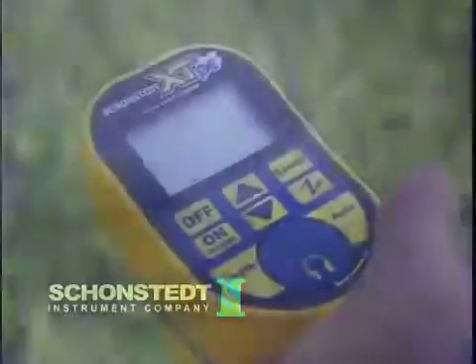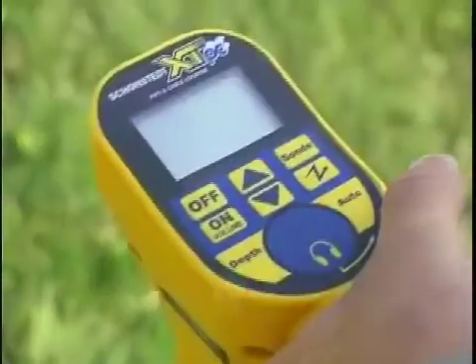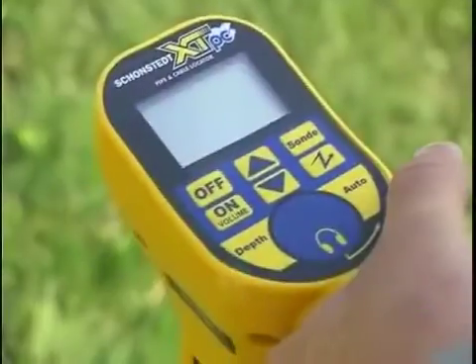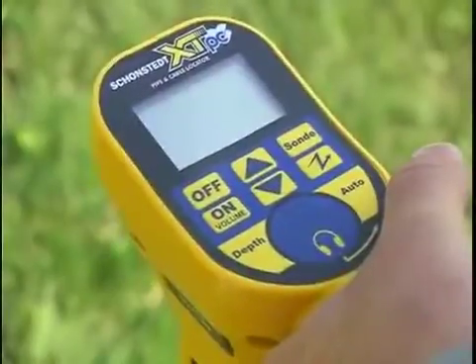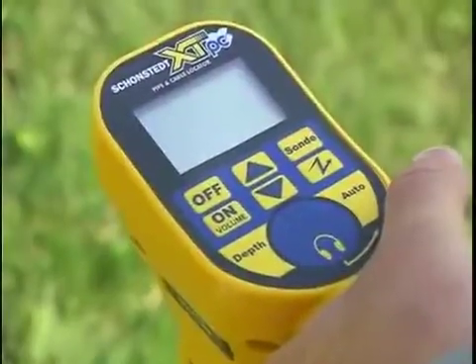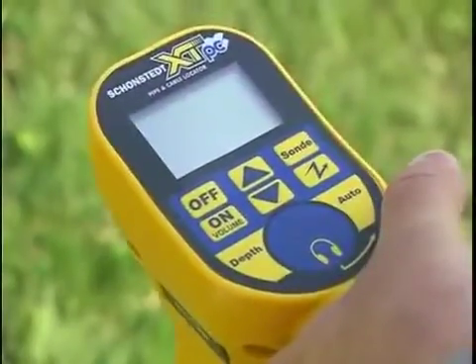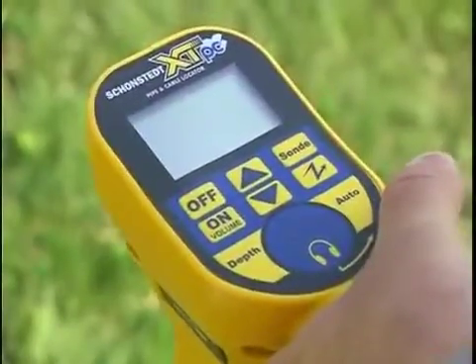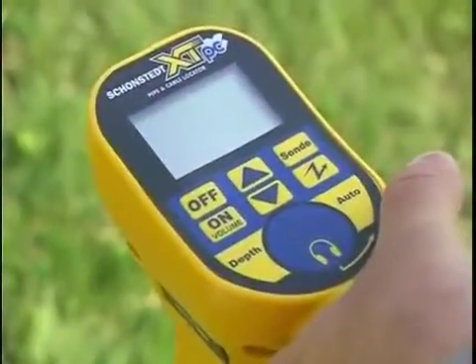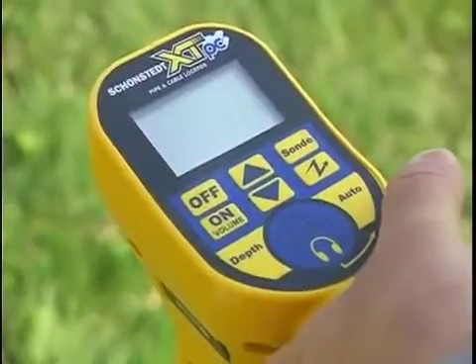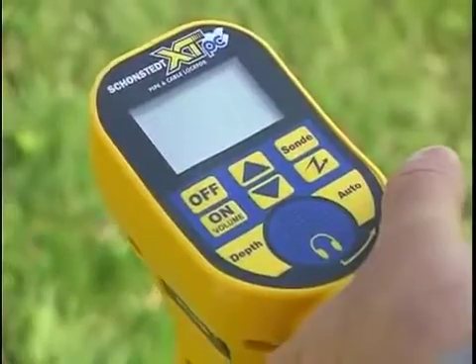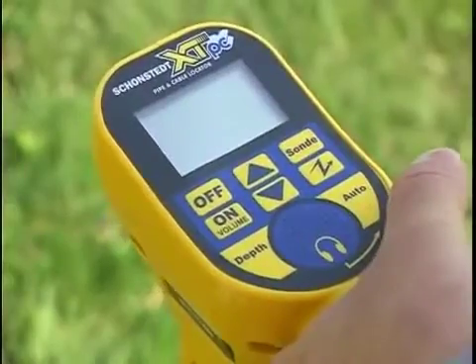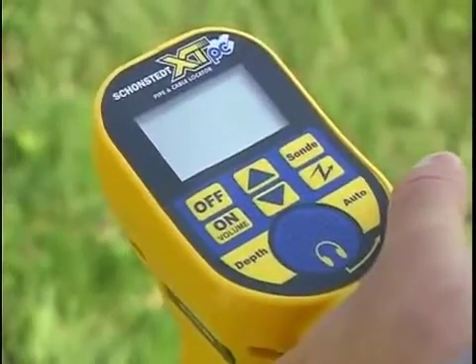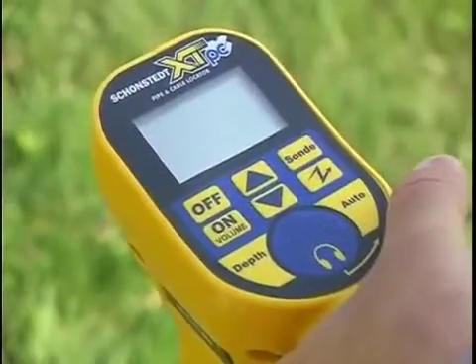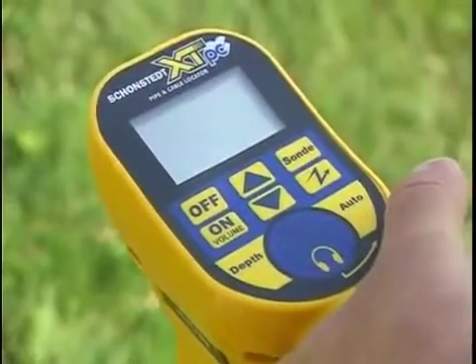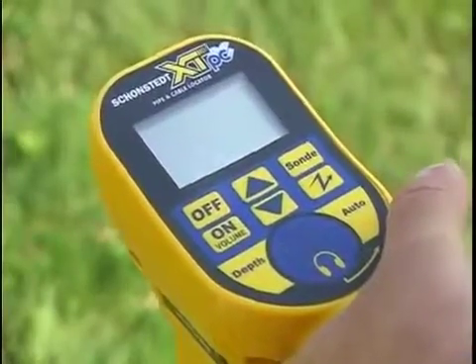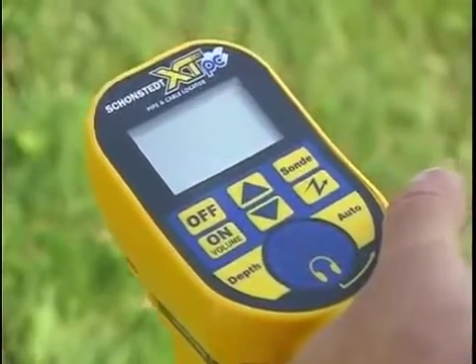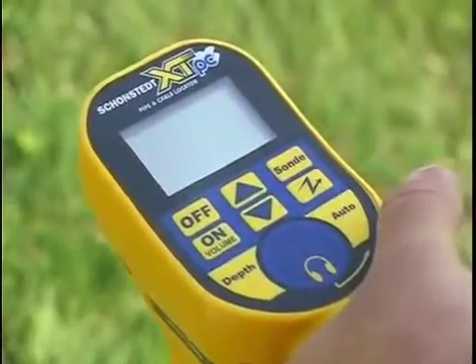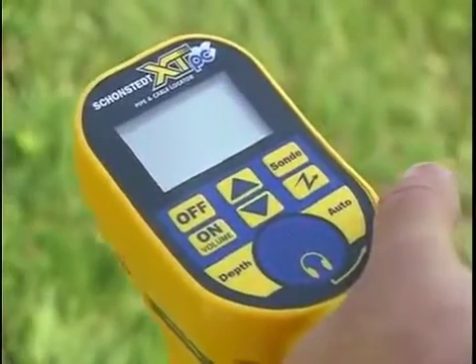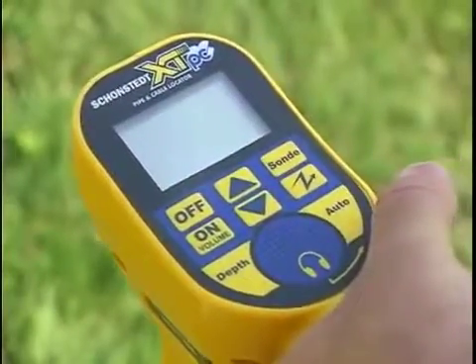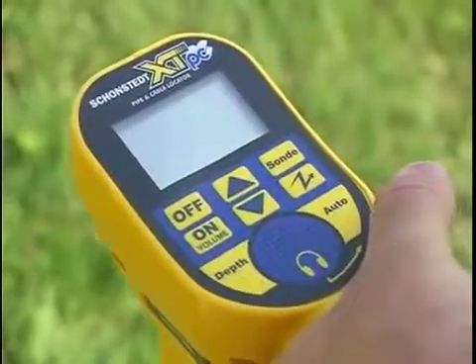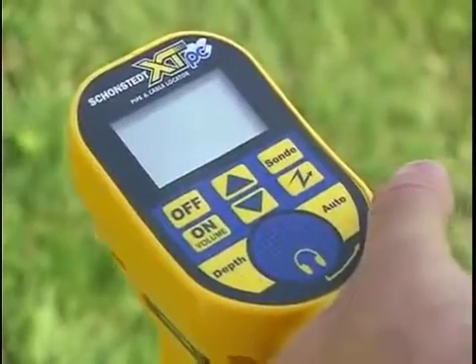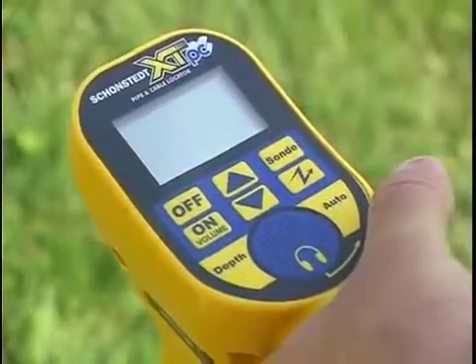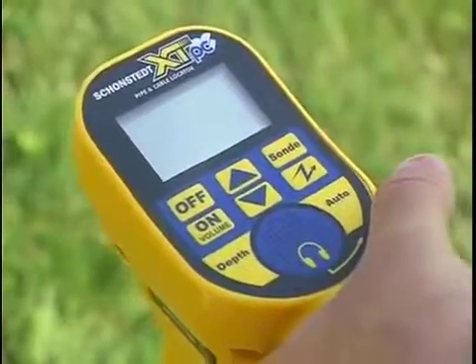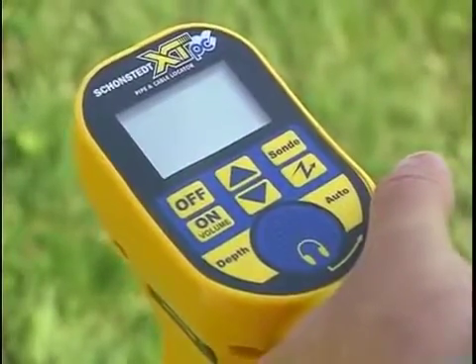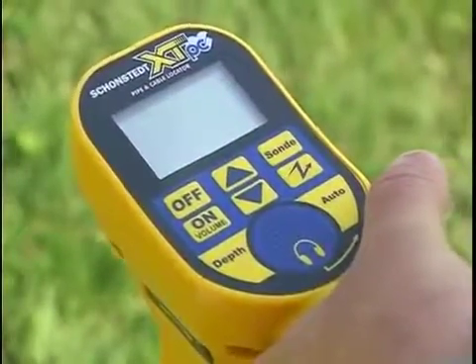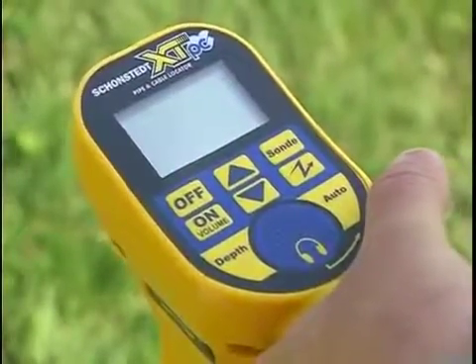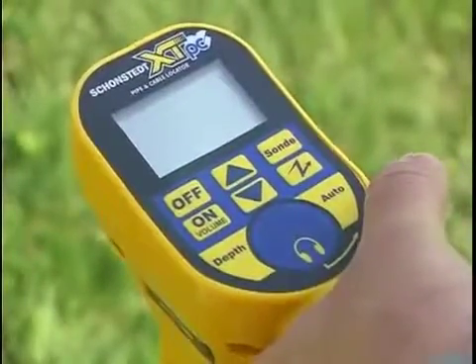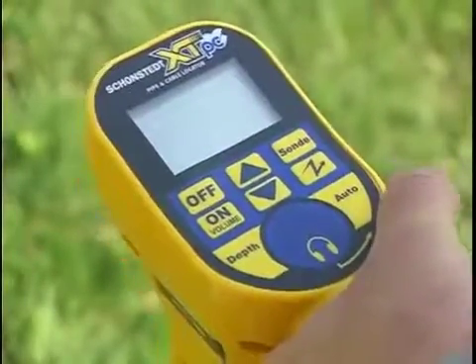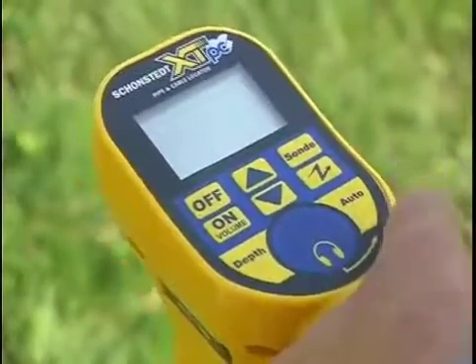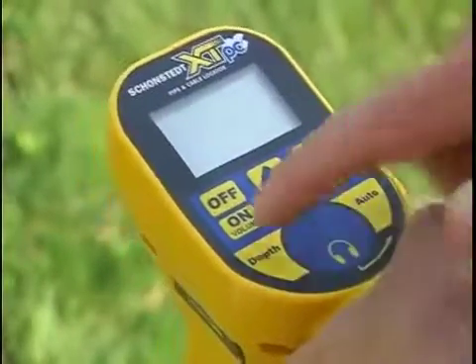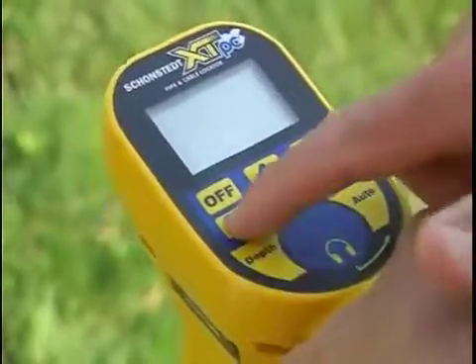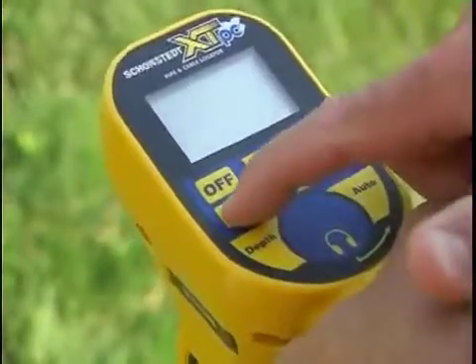Operating the receiver in trace mode. Several indicators help you to zero in on a pipe or cable location.